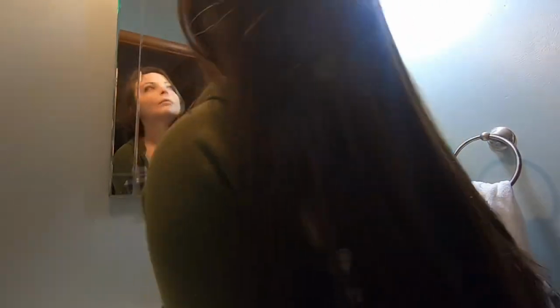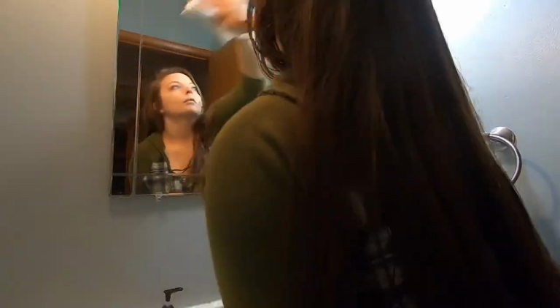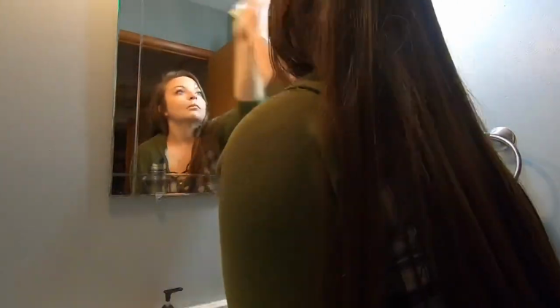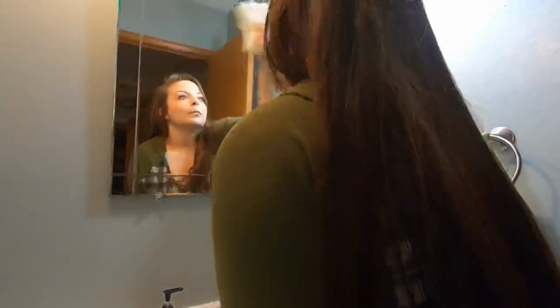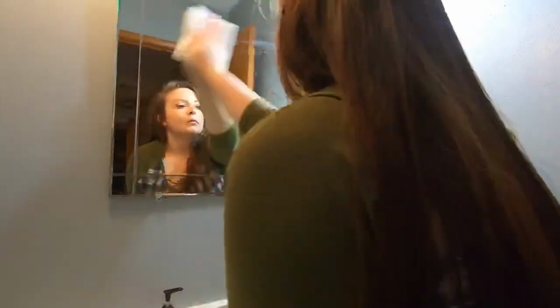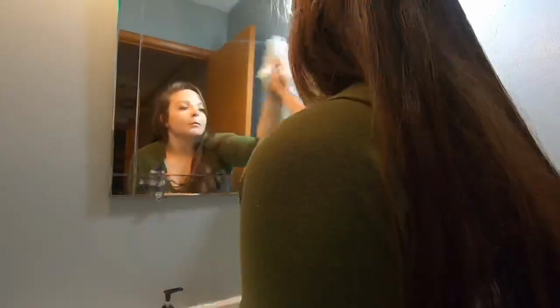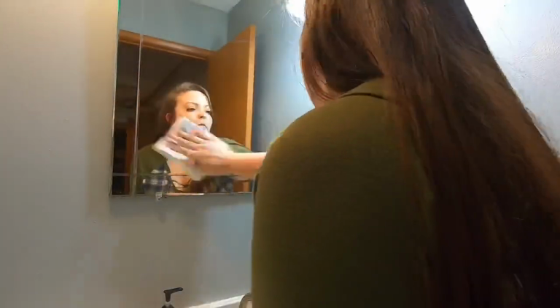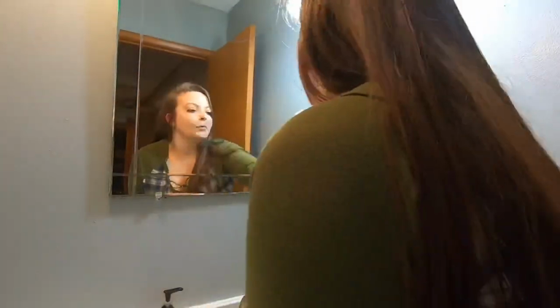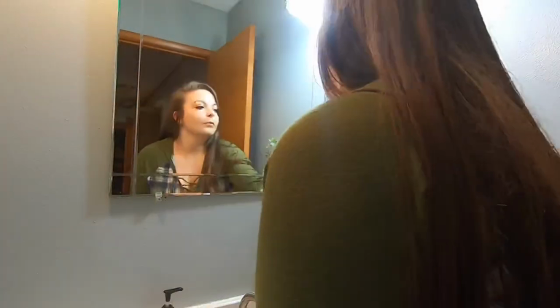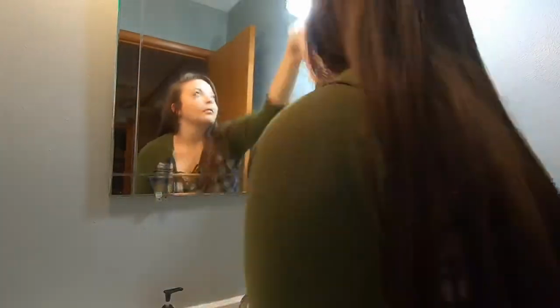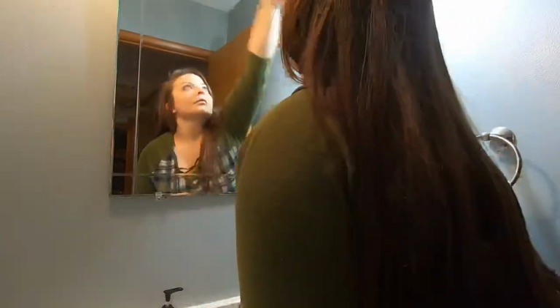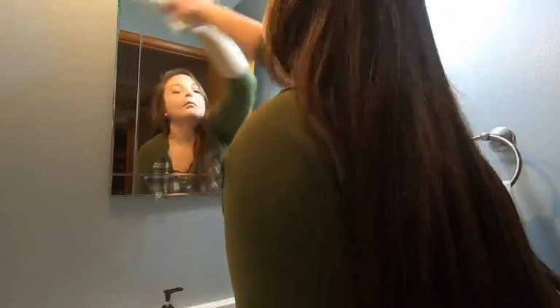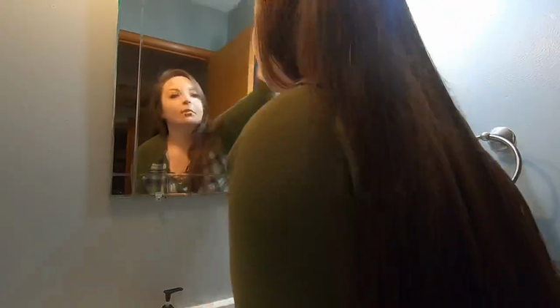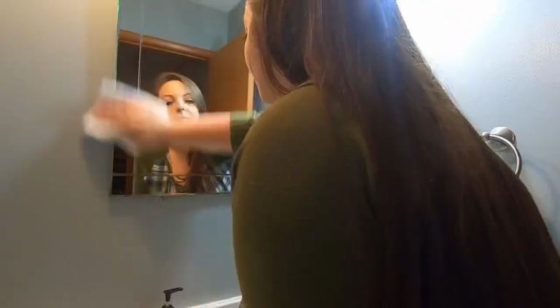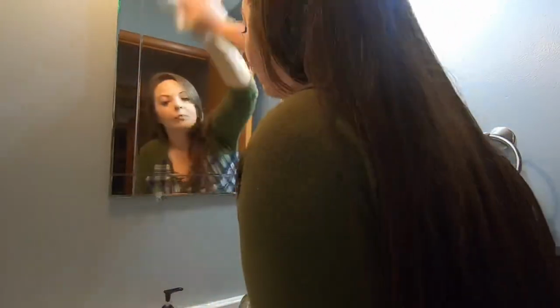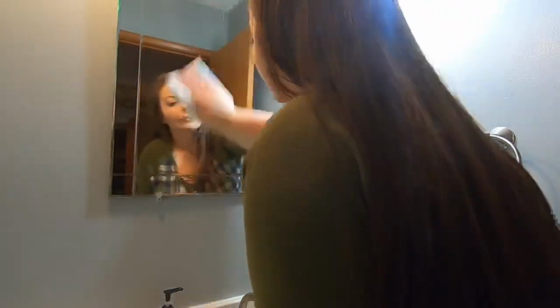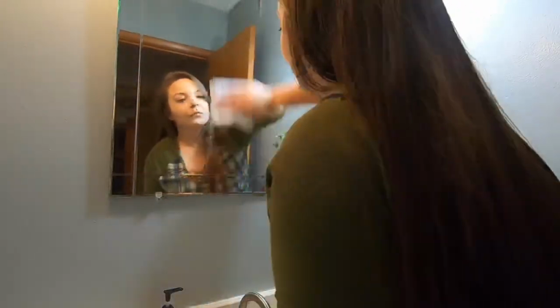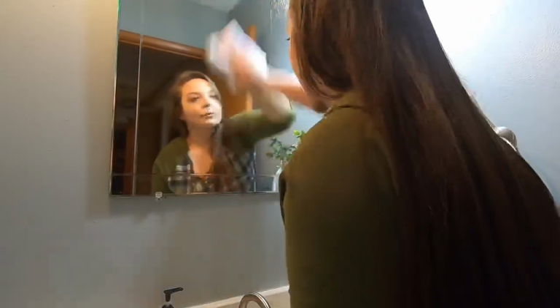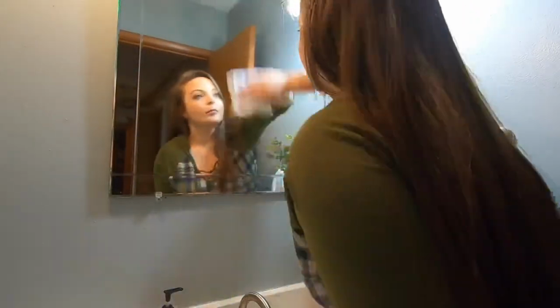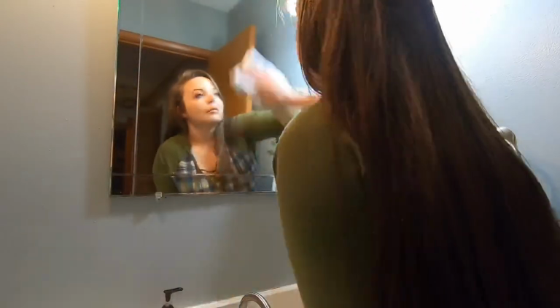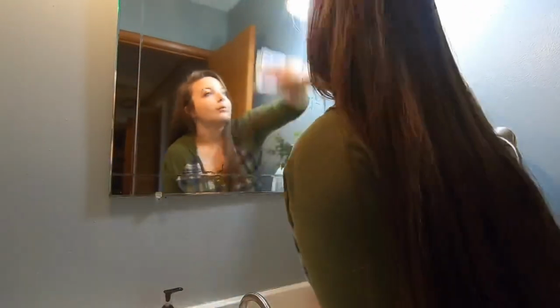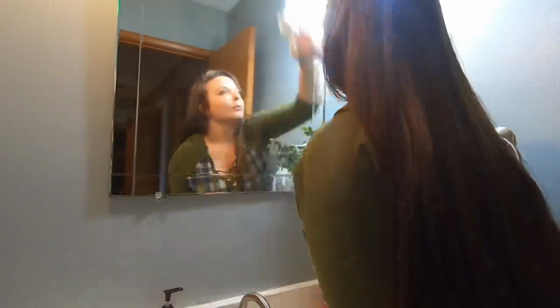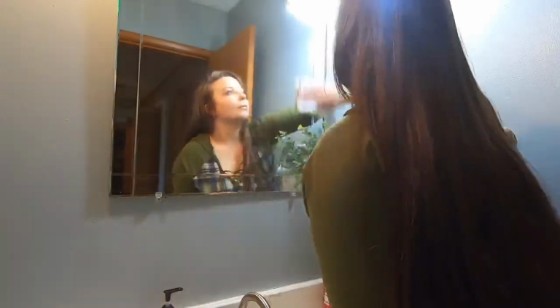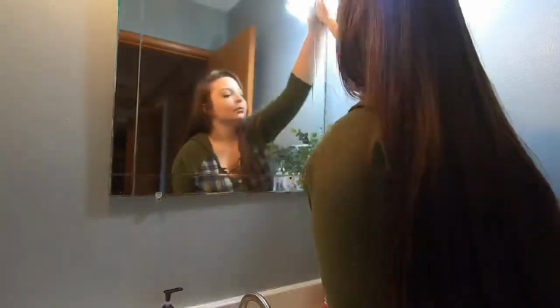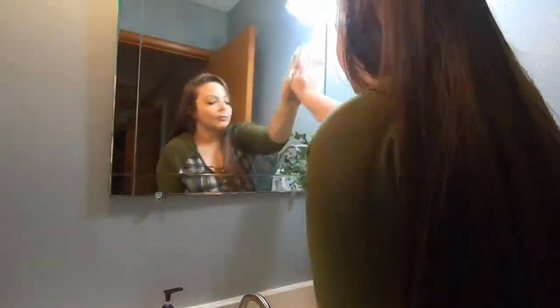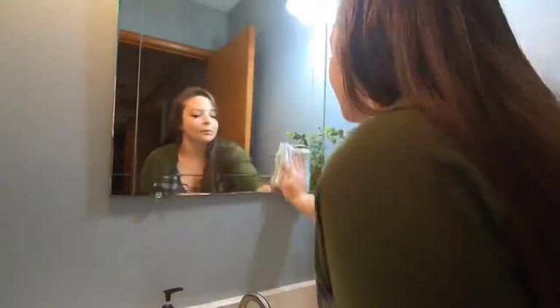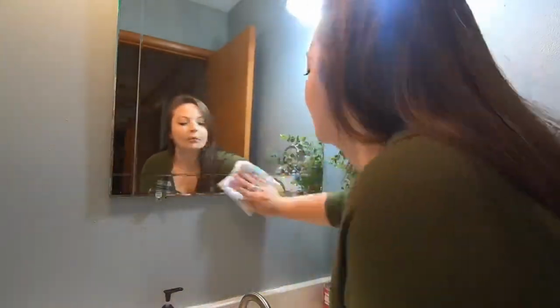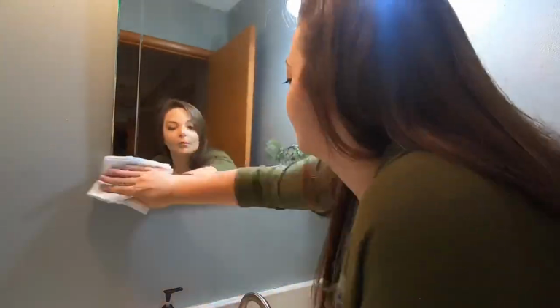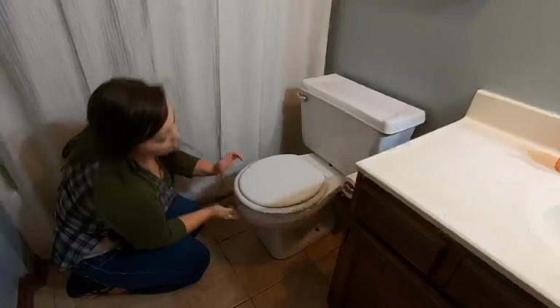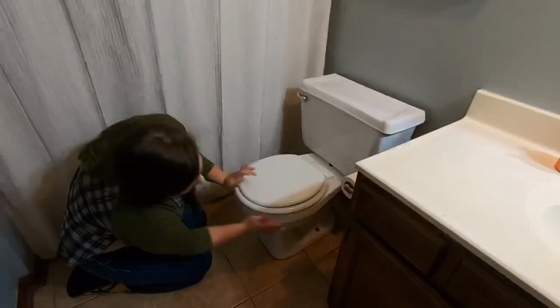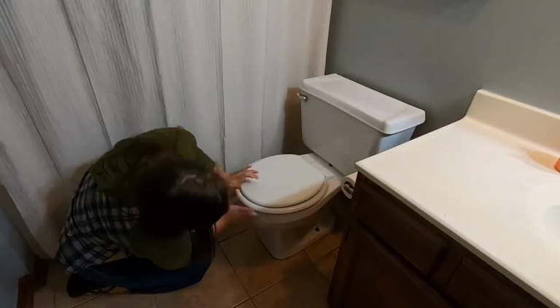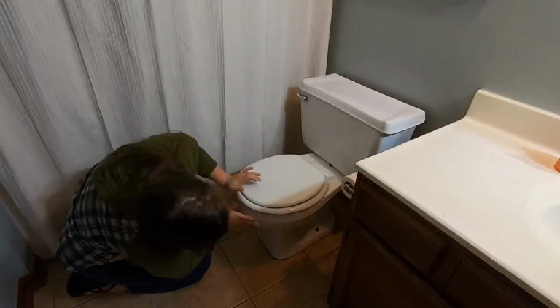Hey guys, welcome back to my channel. Today I am sharing with you a clean and disinfect of our bathroom.